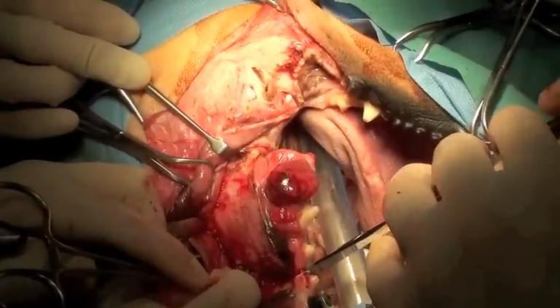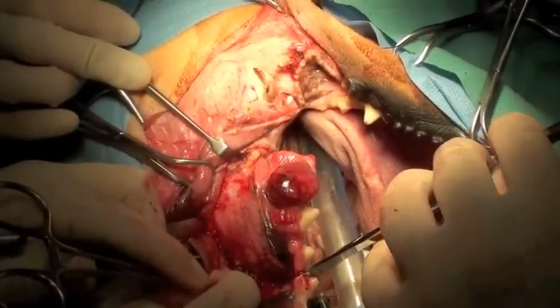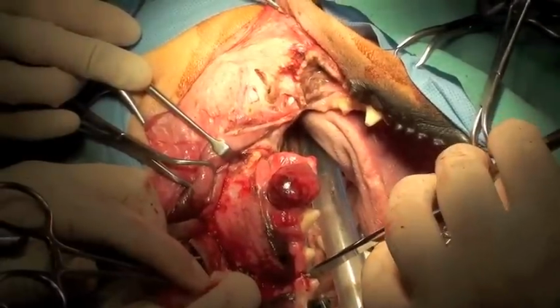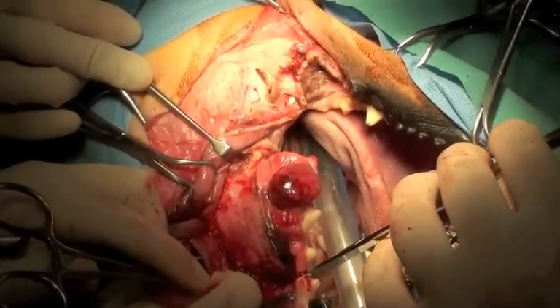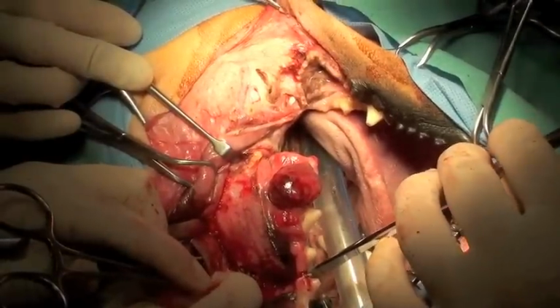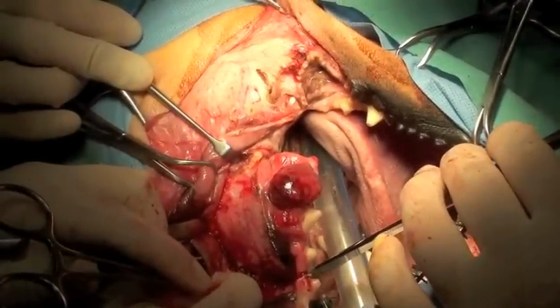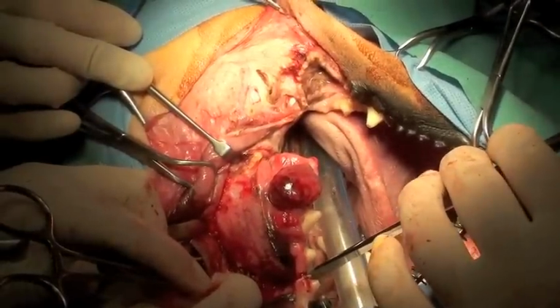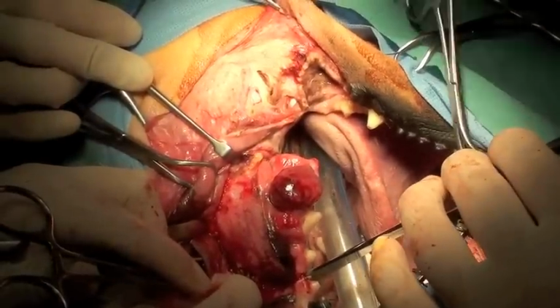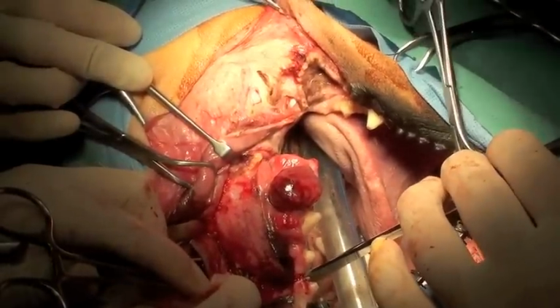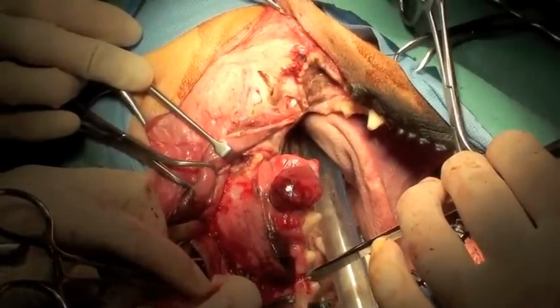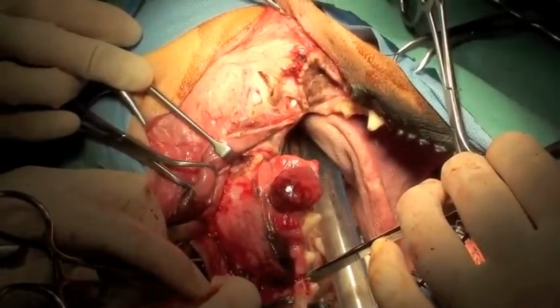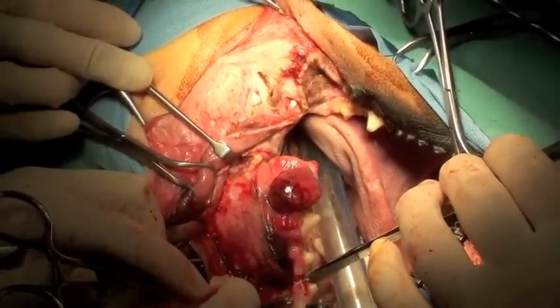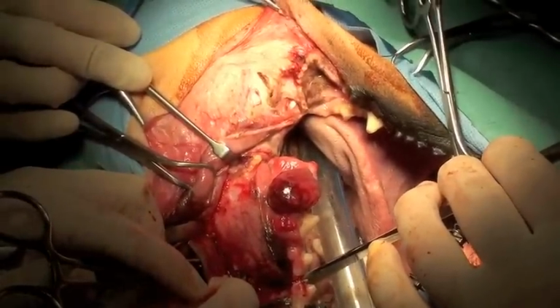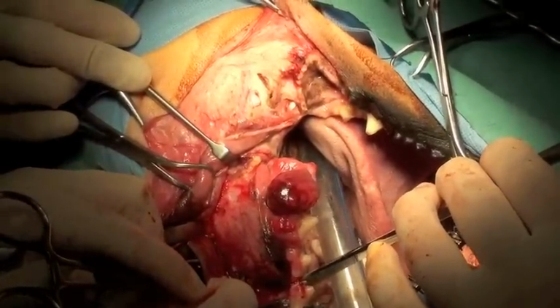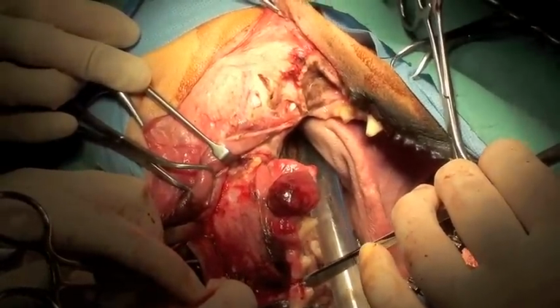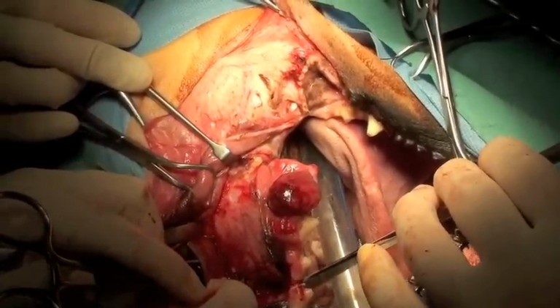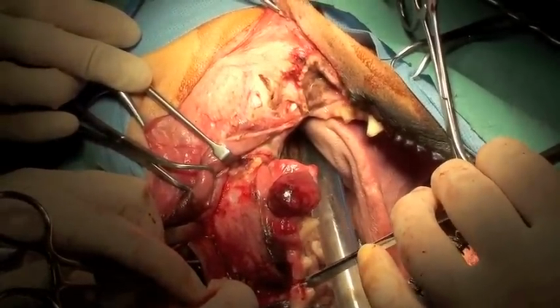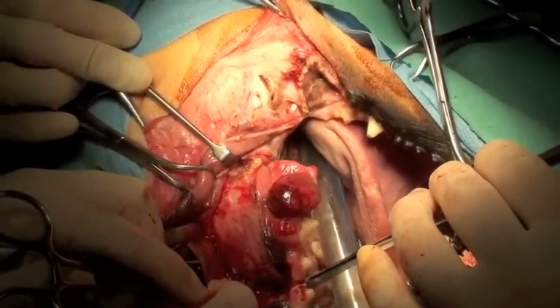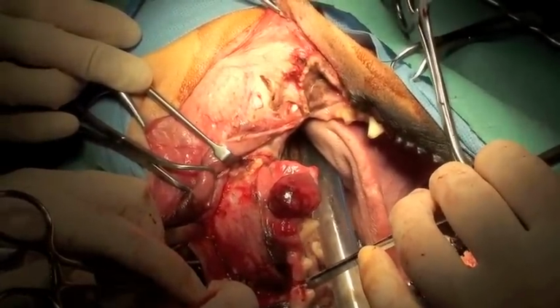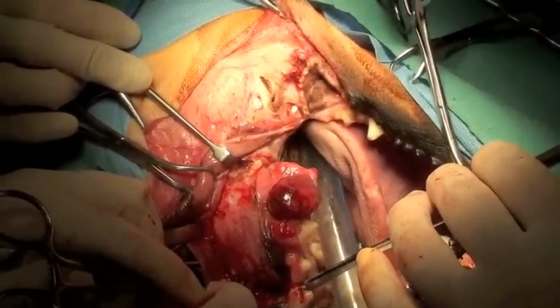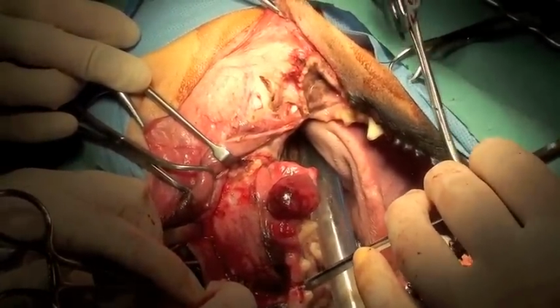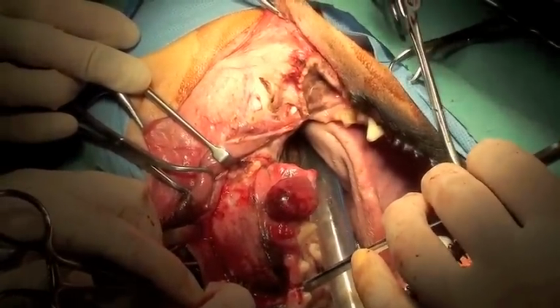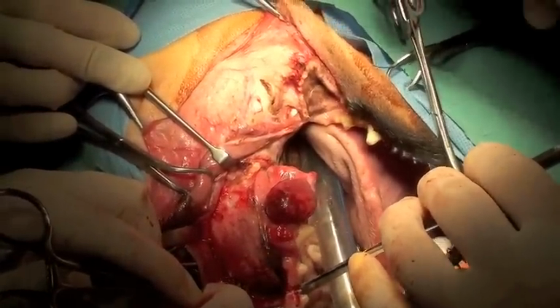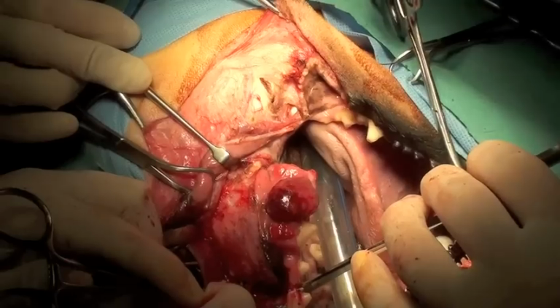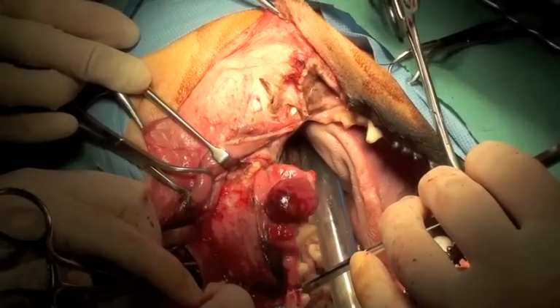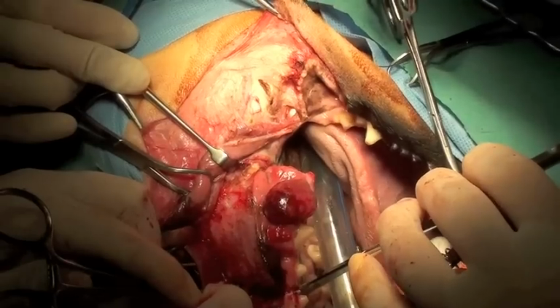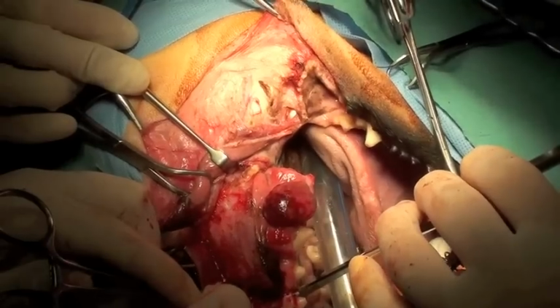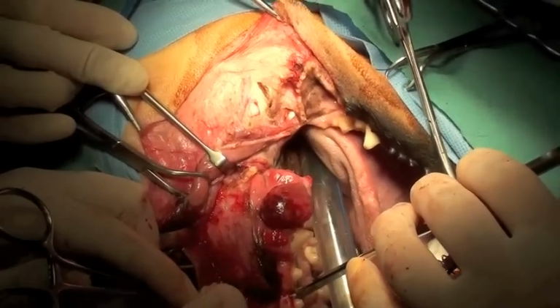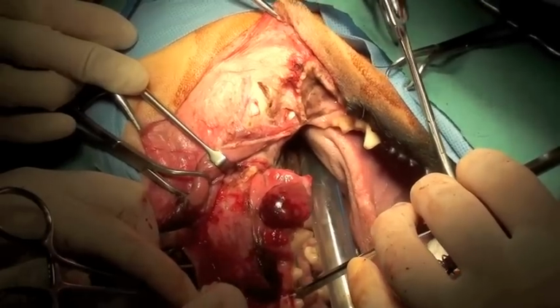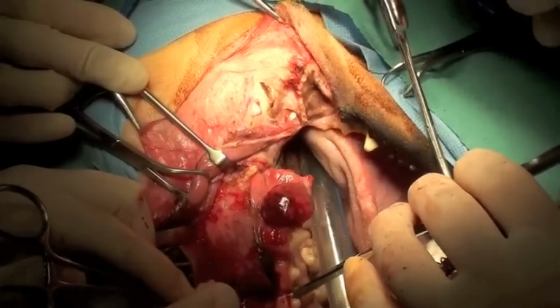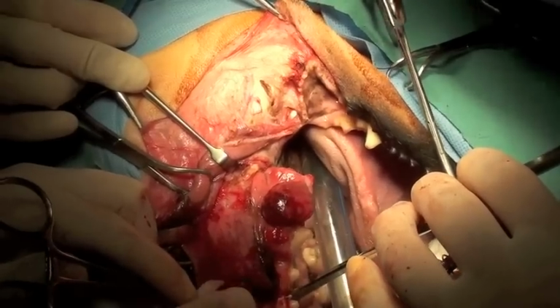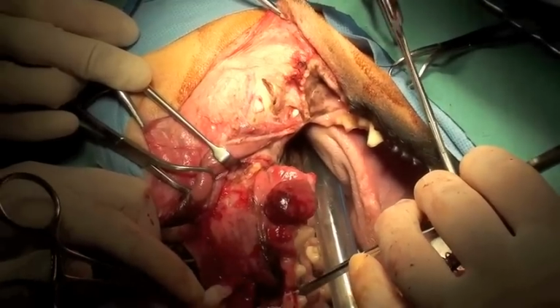The osteotomy of the palatine bone is performed using a very sharp osteotome and a mallet.